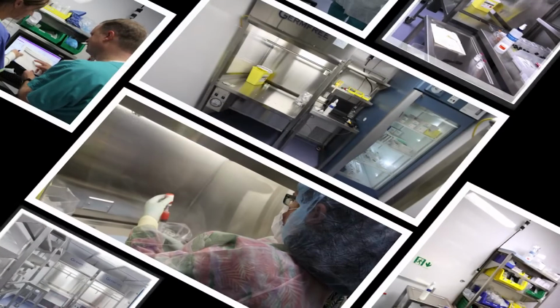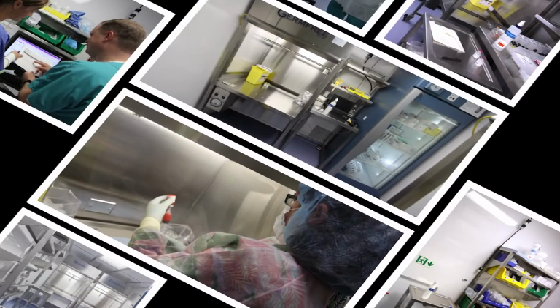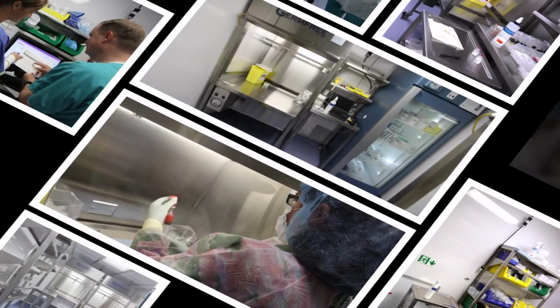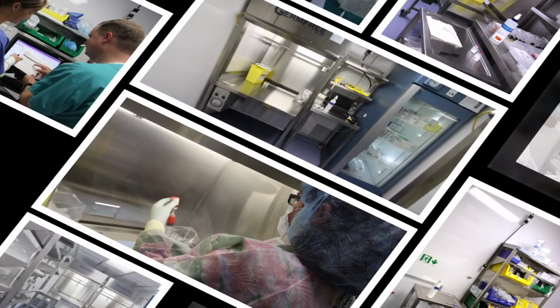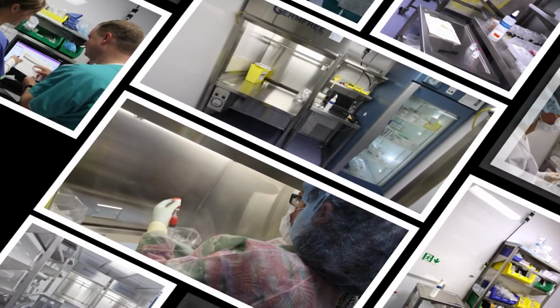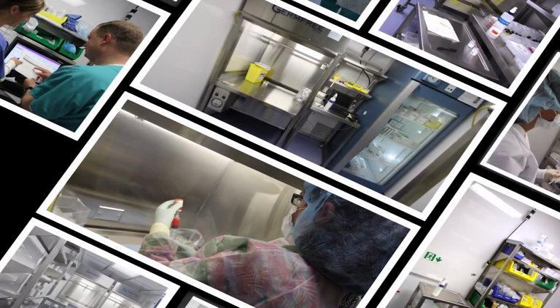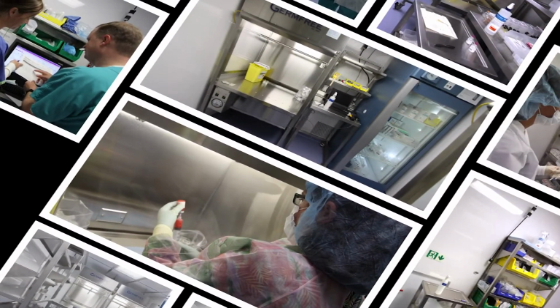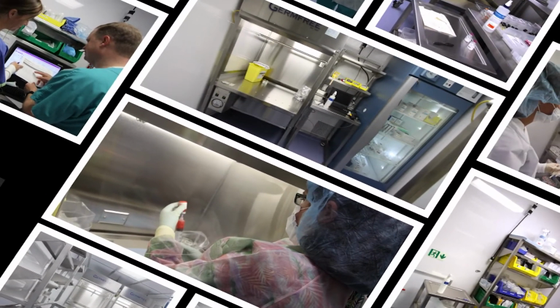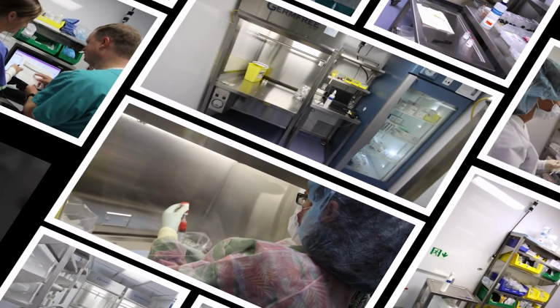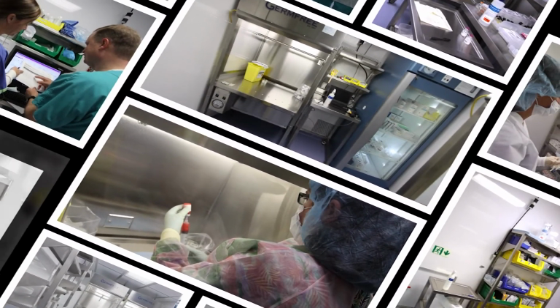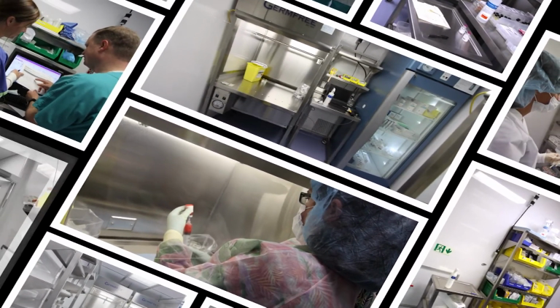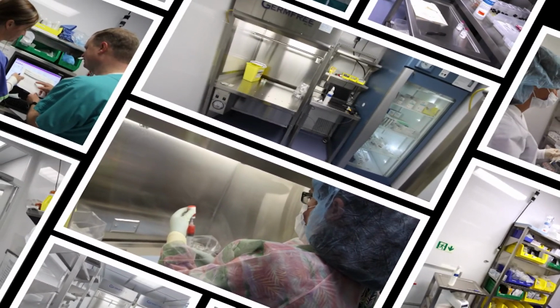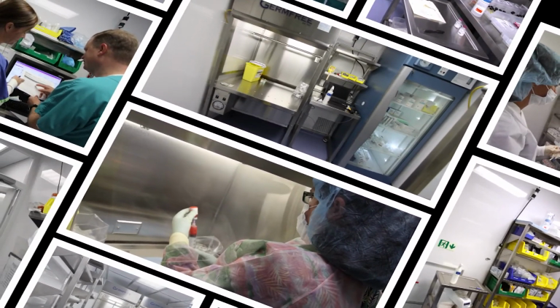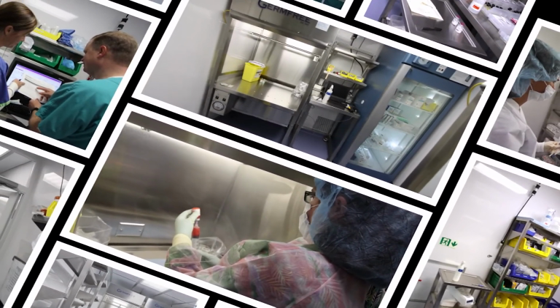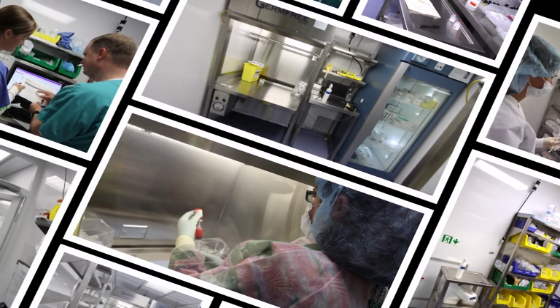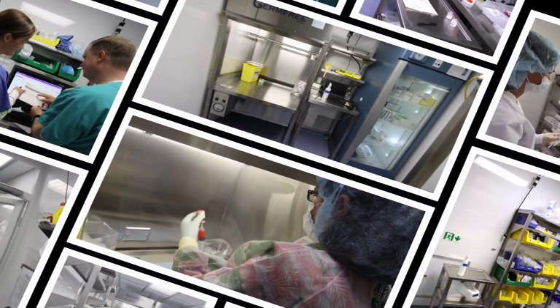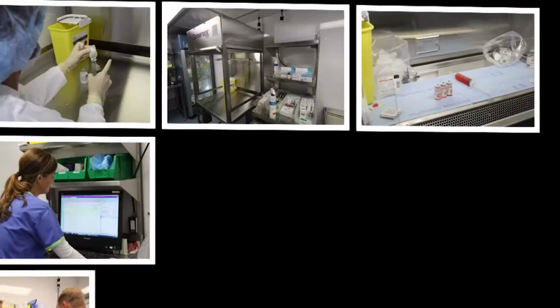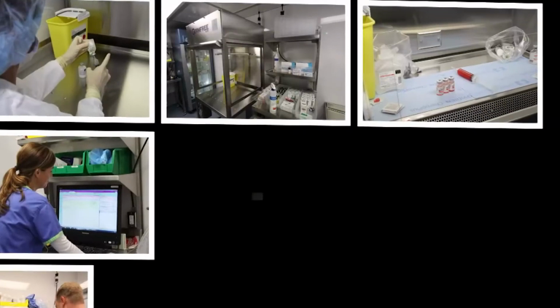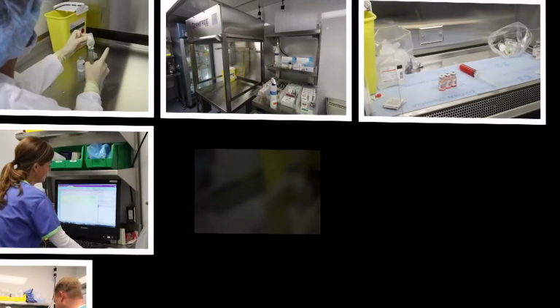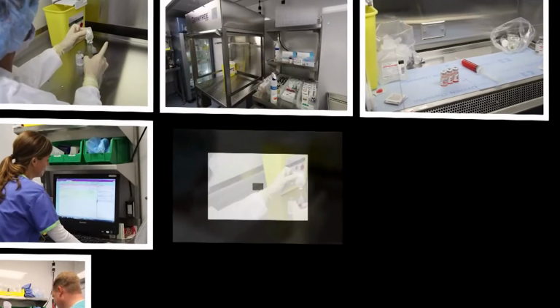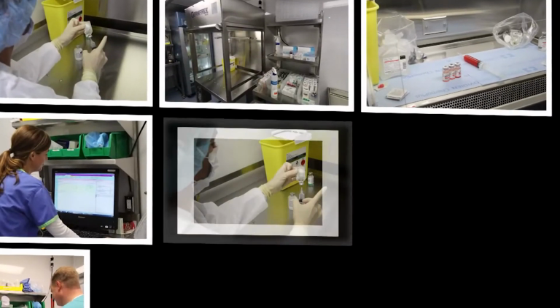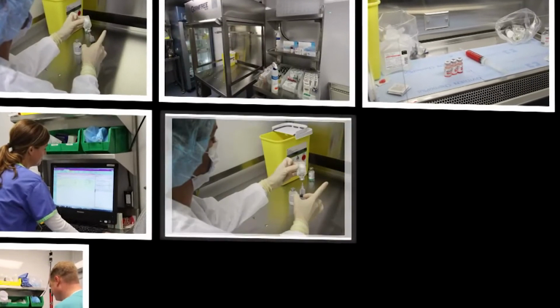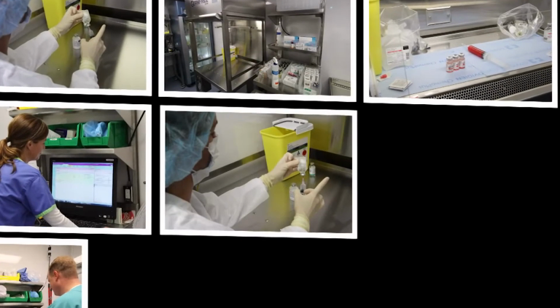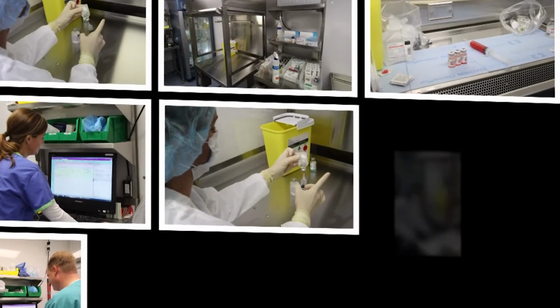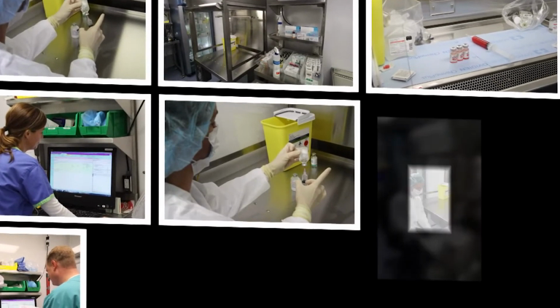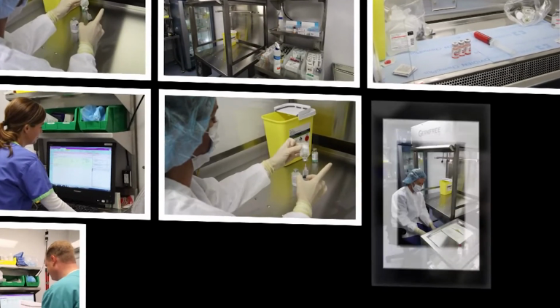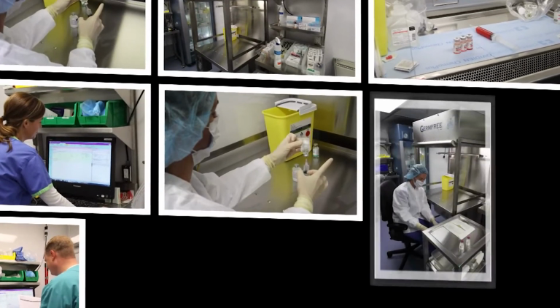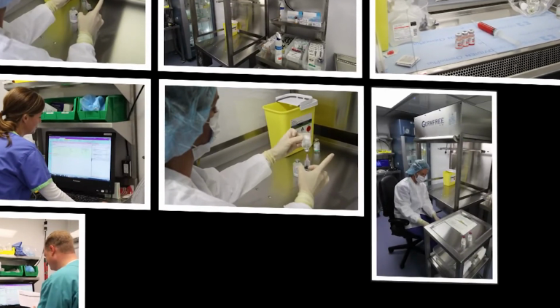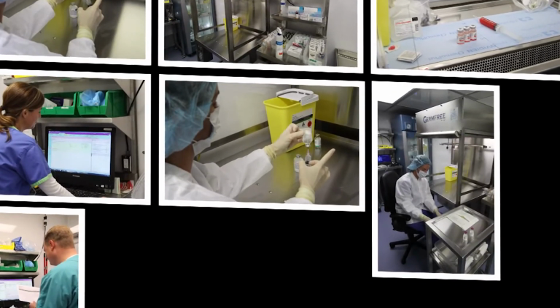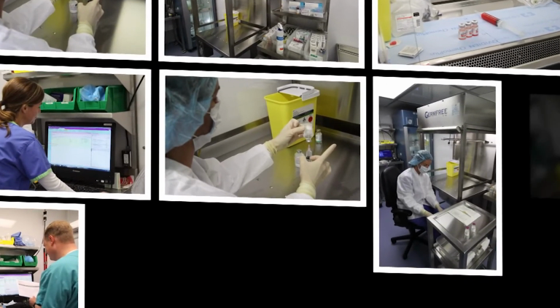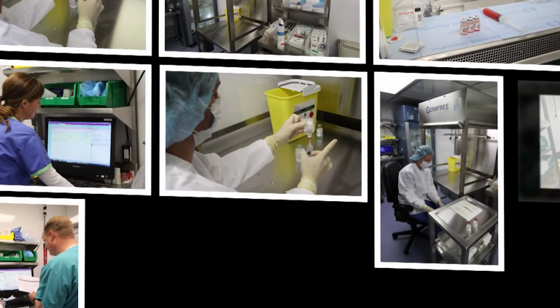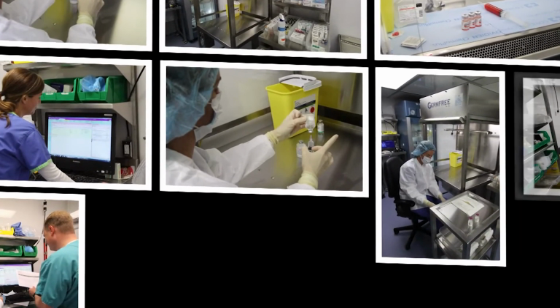GermFree's mobile compounding pharmacies are delivered to your site whenever they are needed. They provide the ideal solution to seamlessly maintain all compounding operations.